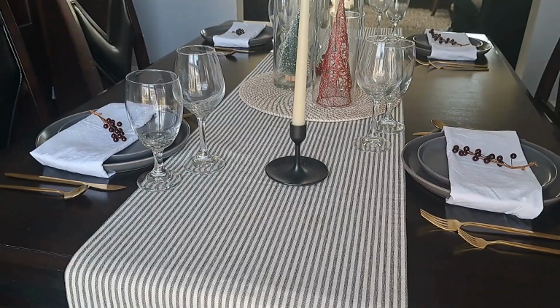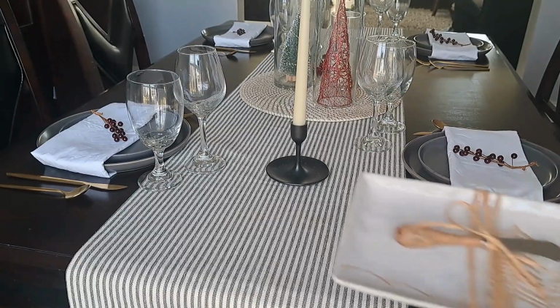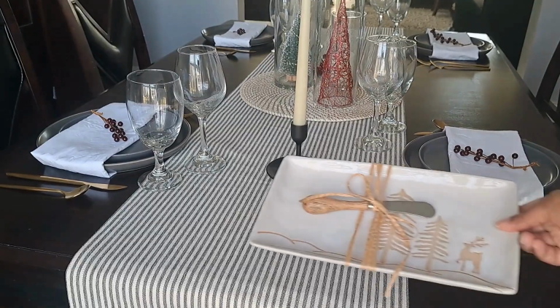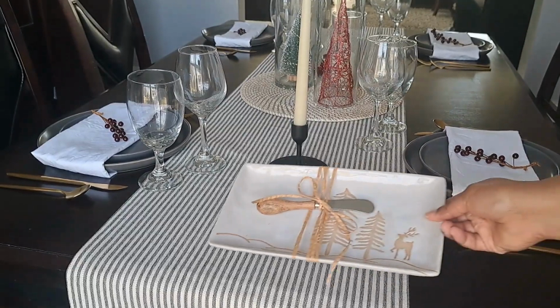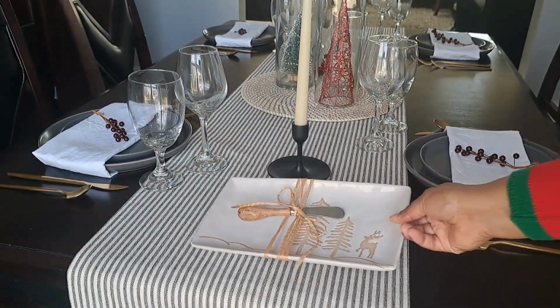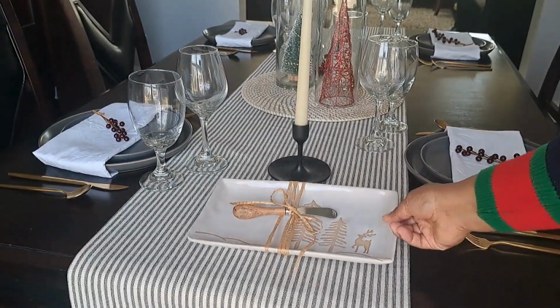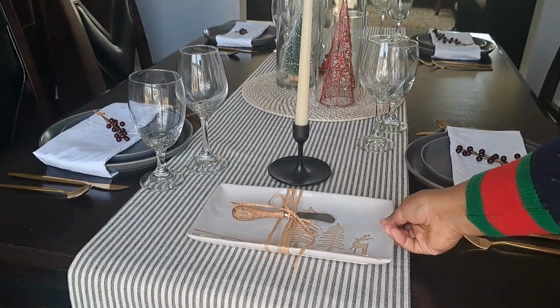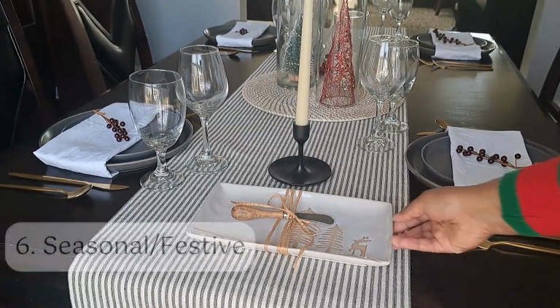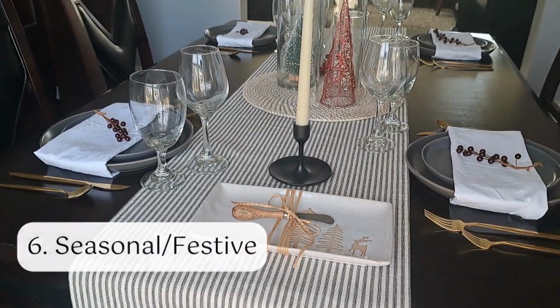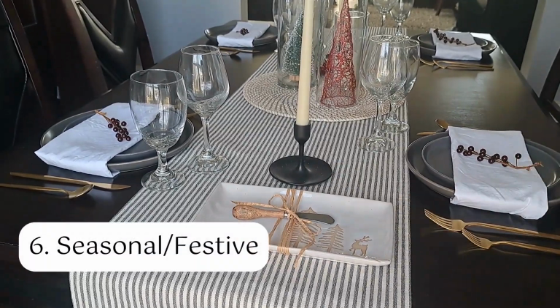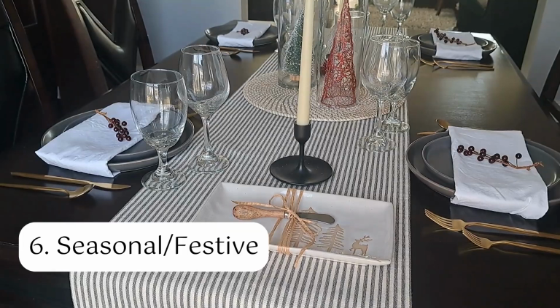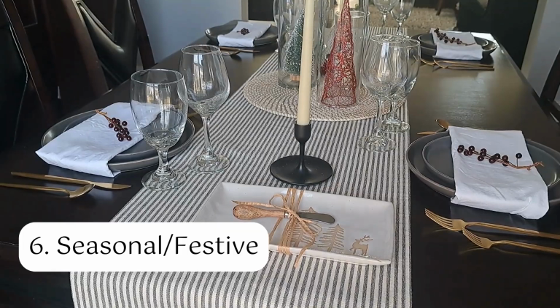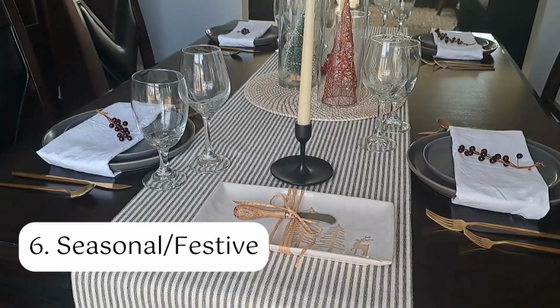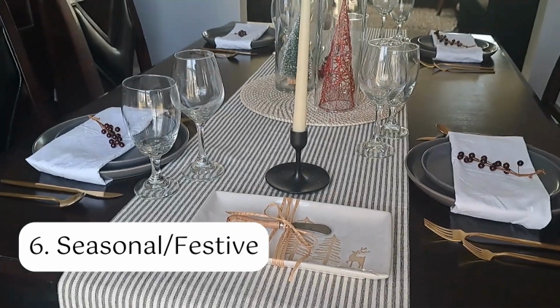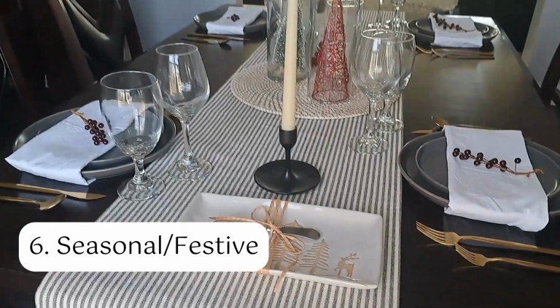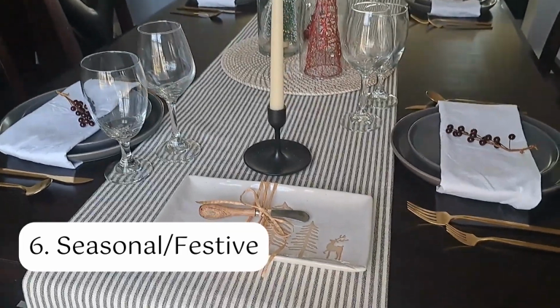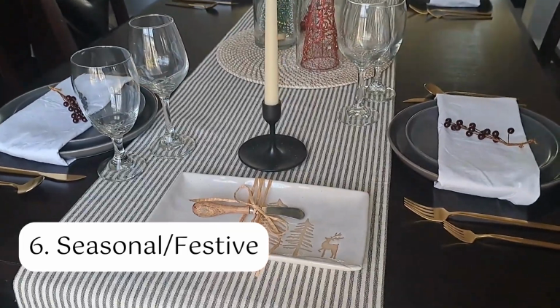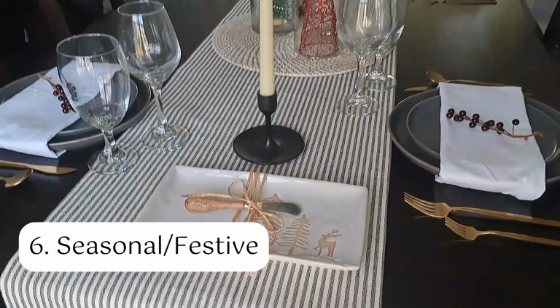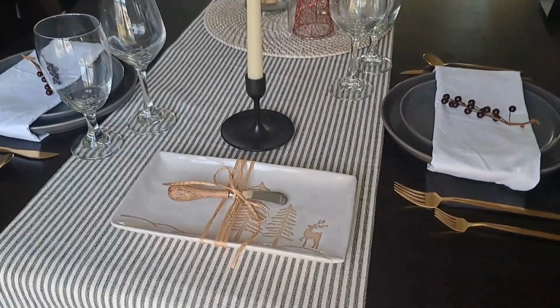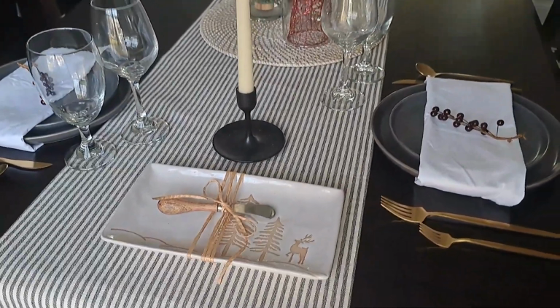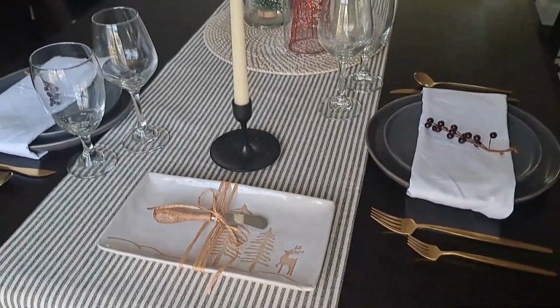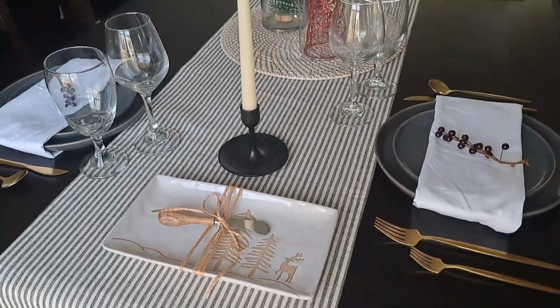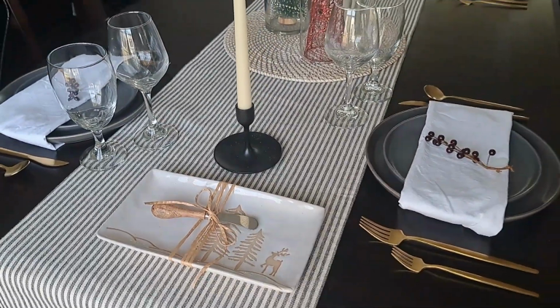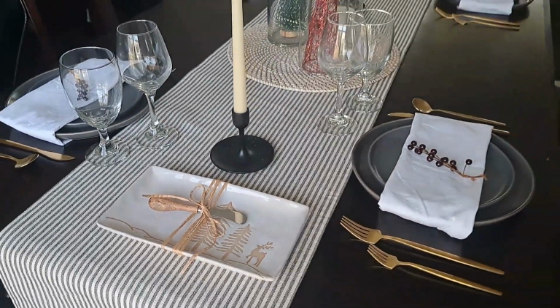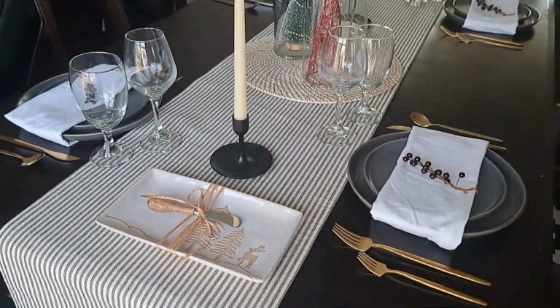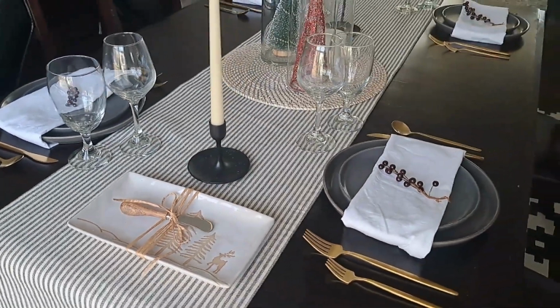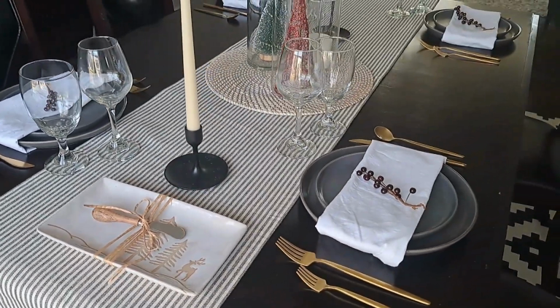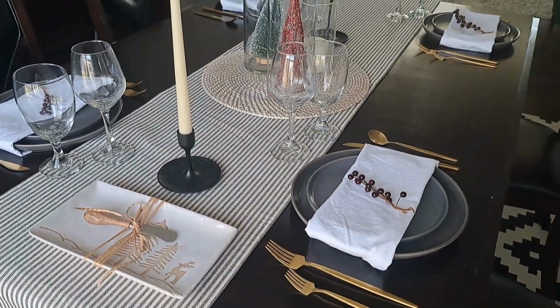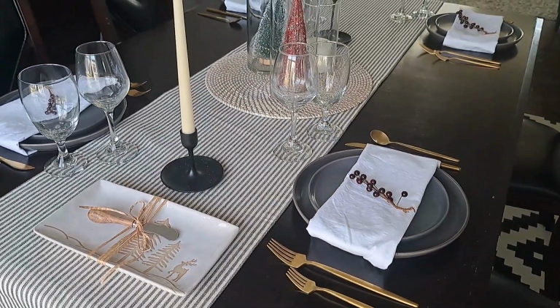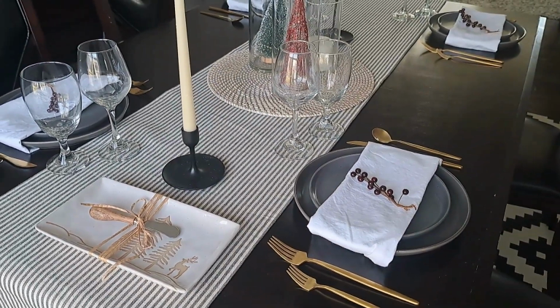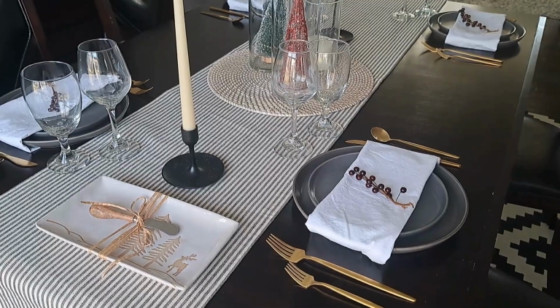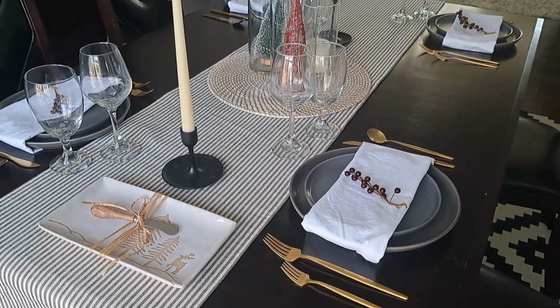Last, I like to add in something seasonal or festive, so I added in this Christmas tree platter that I also found when I went thrifting.